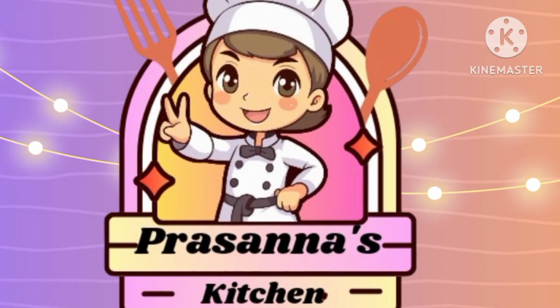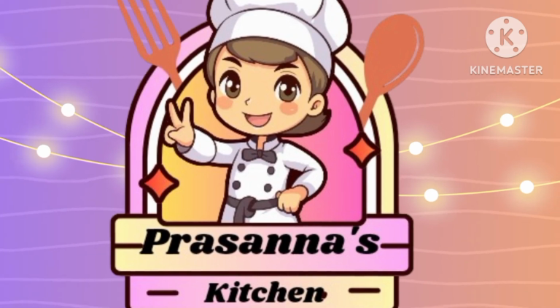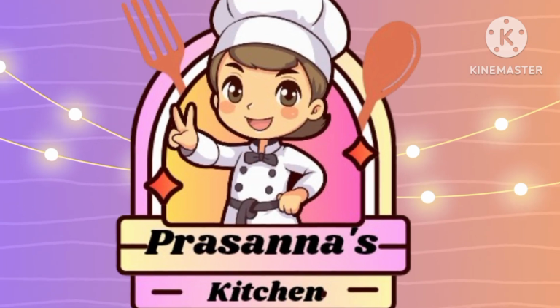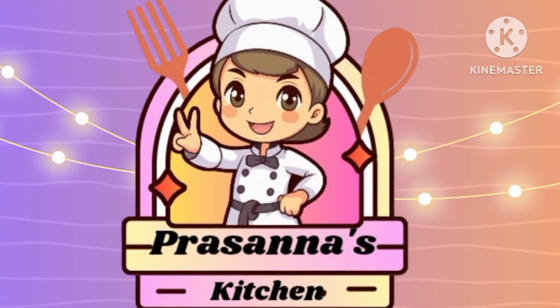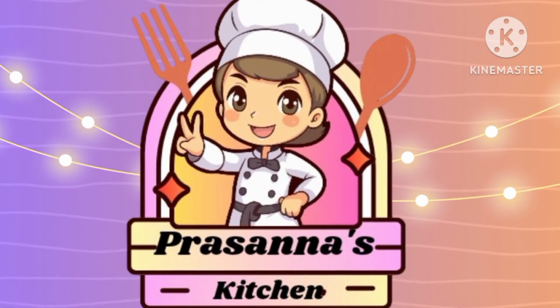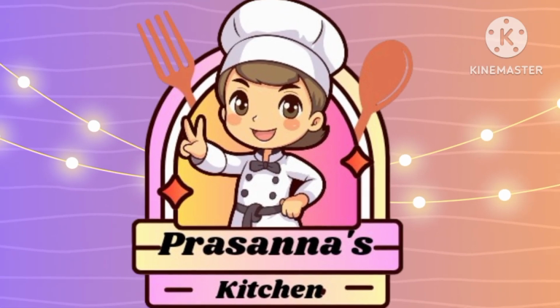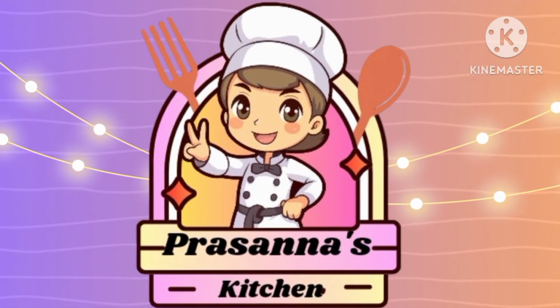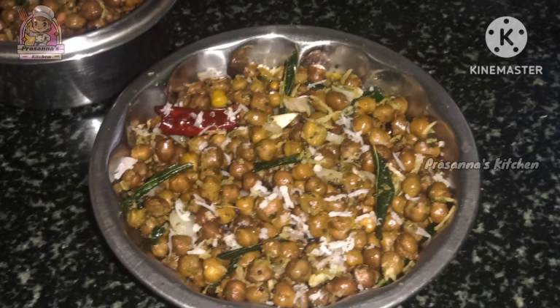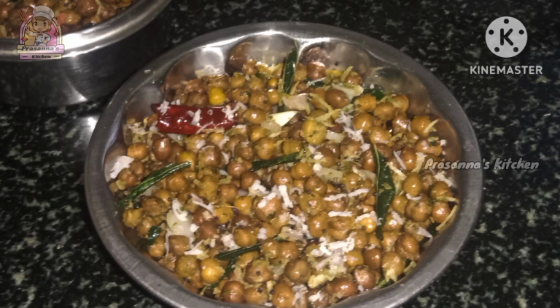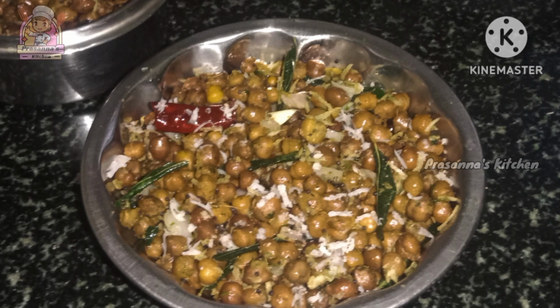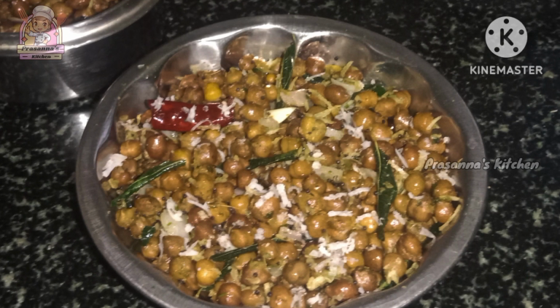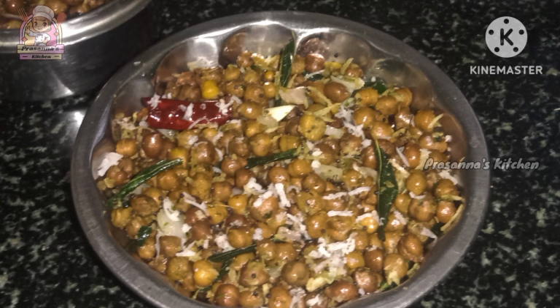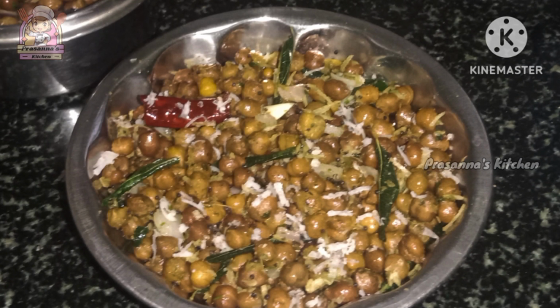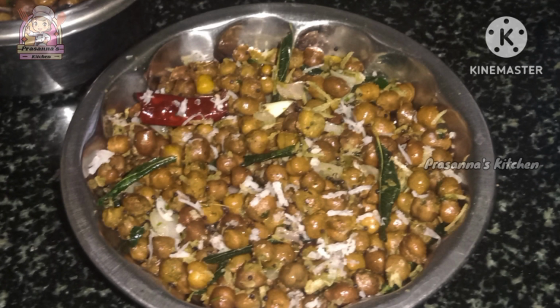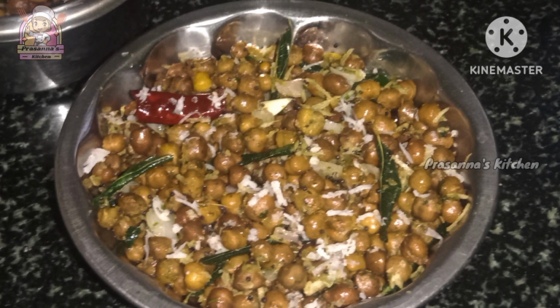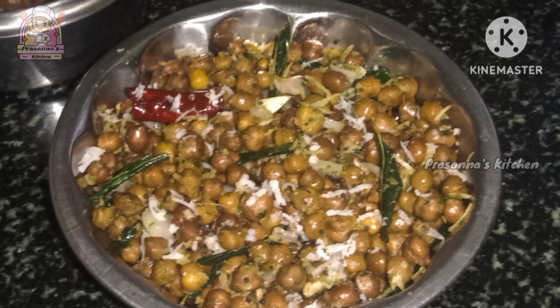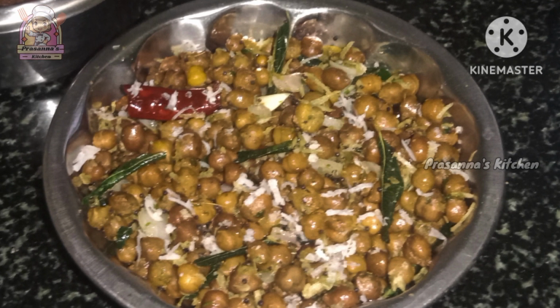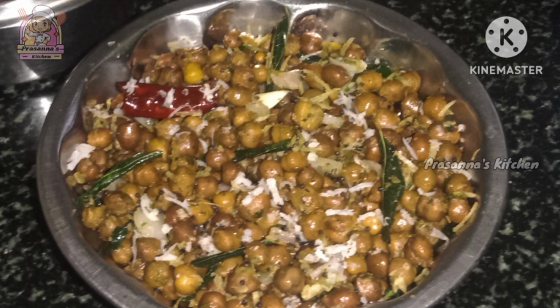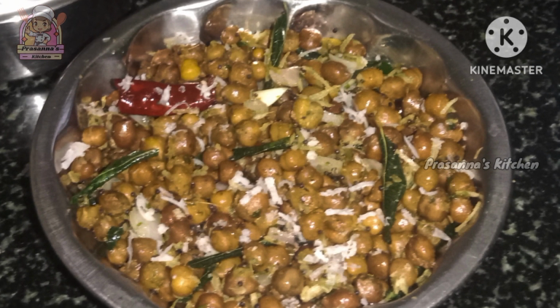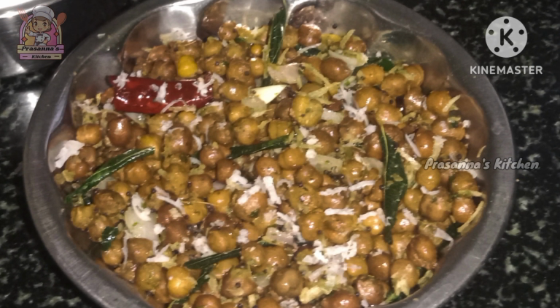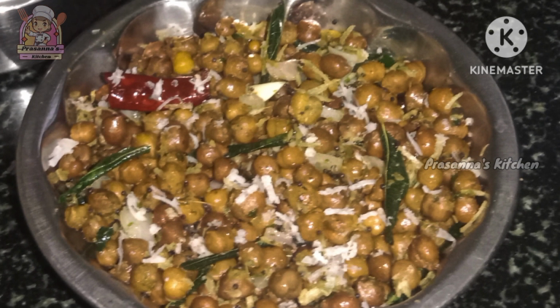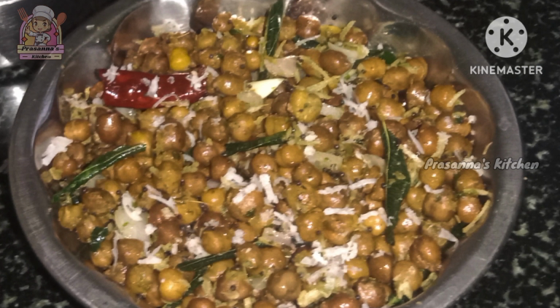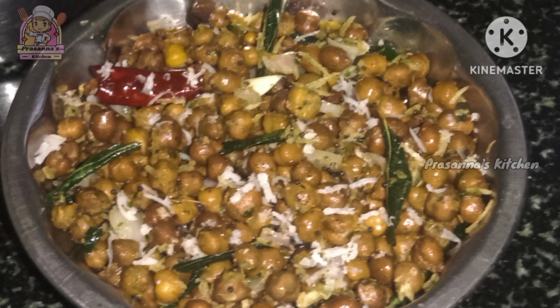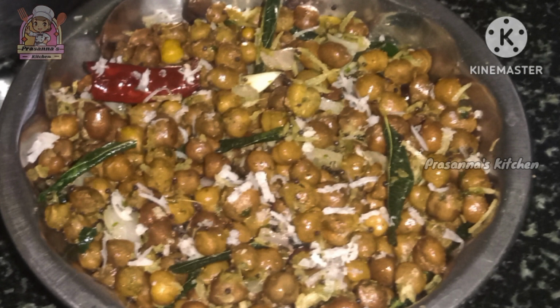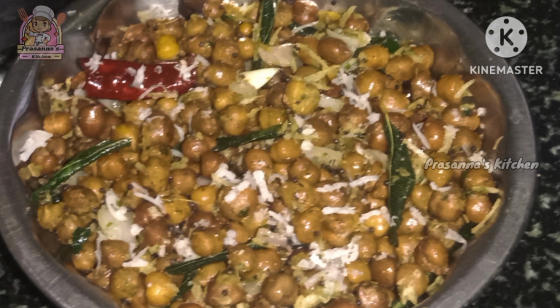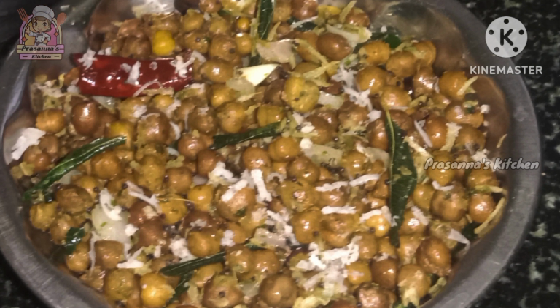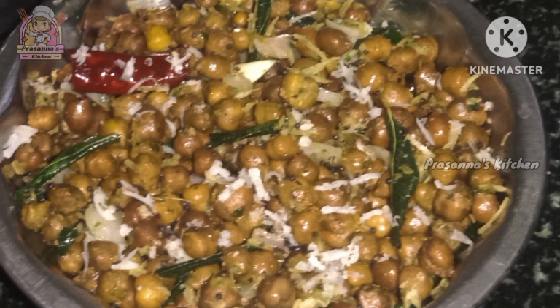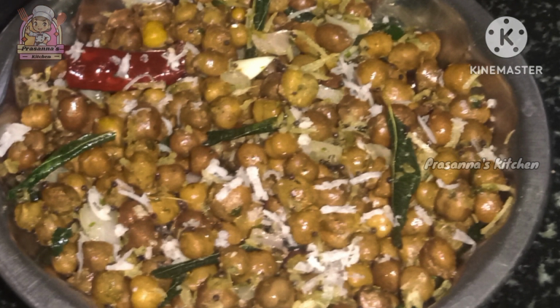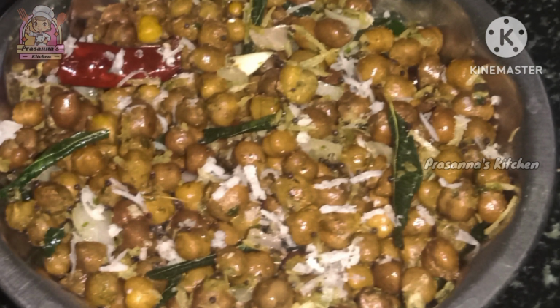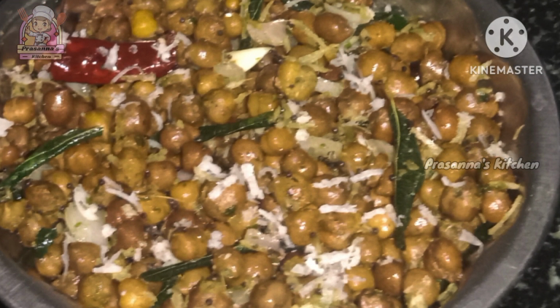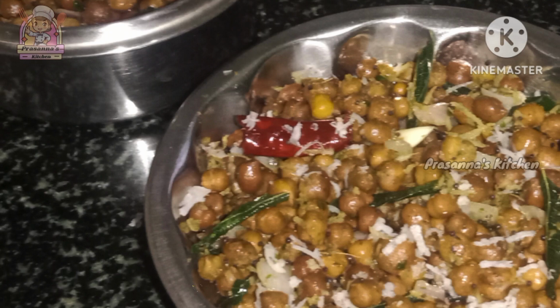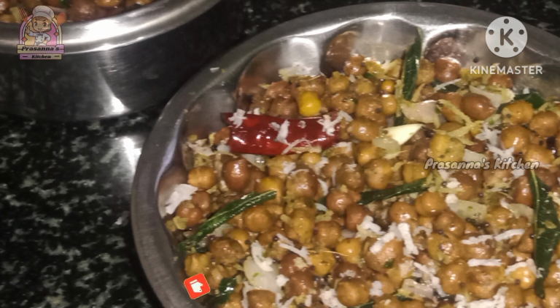Hi everyone, welcome back to Prasanna's Kitchen. This is an evening snack recipe.